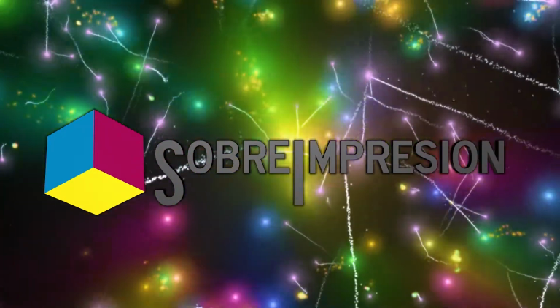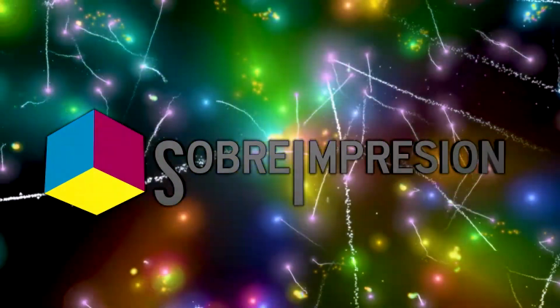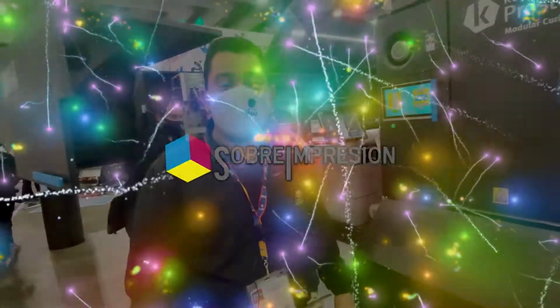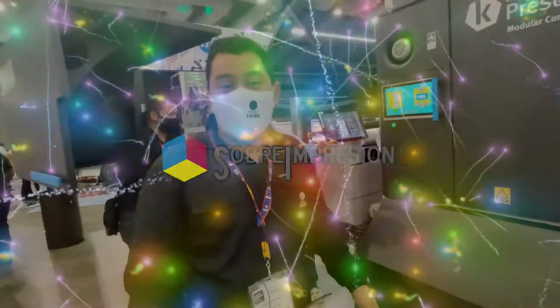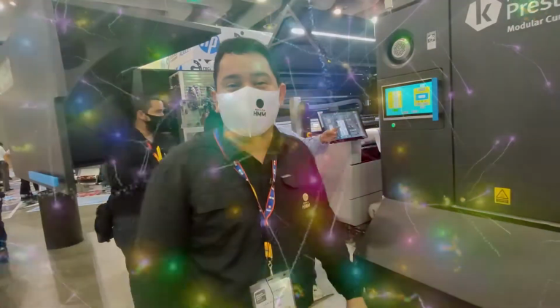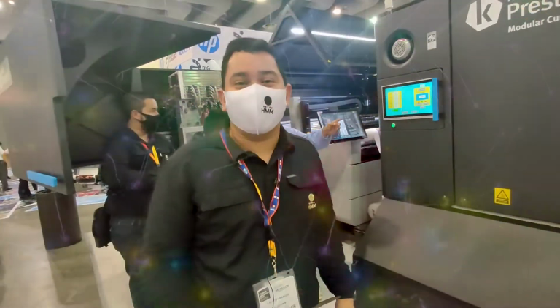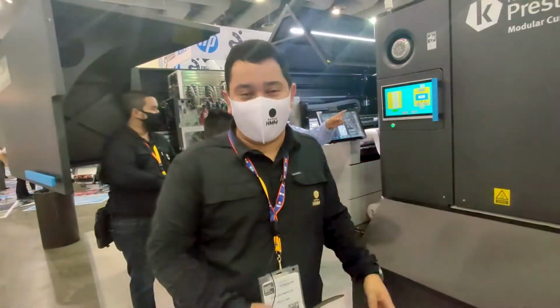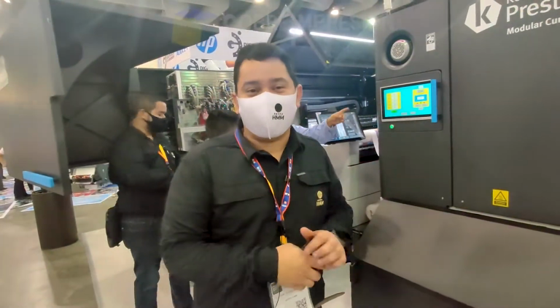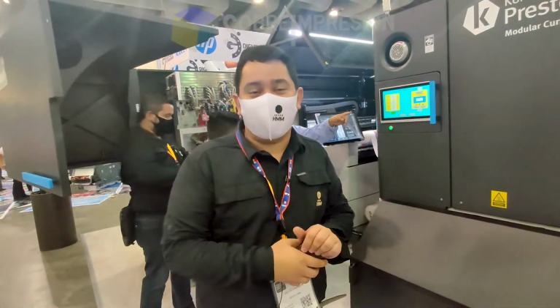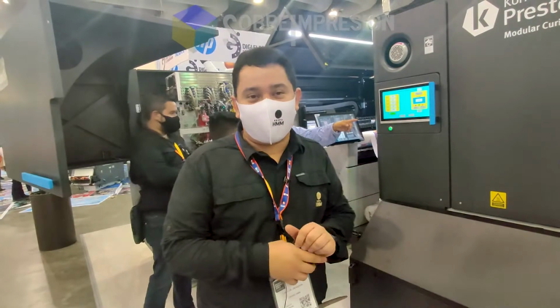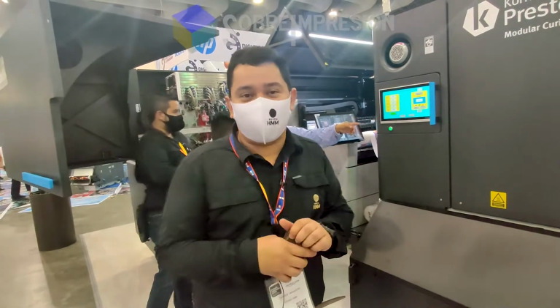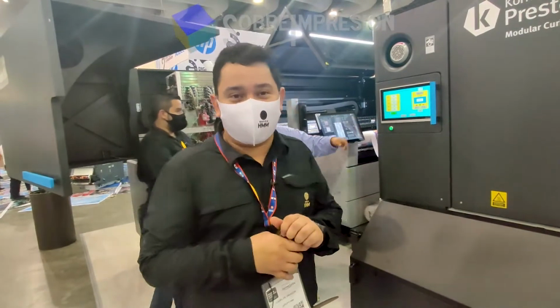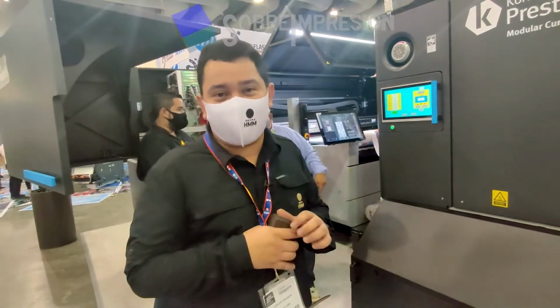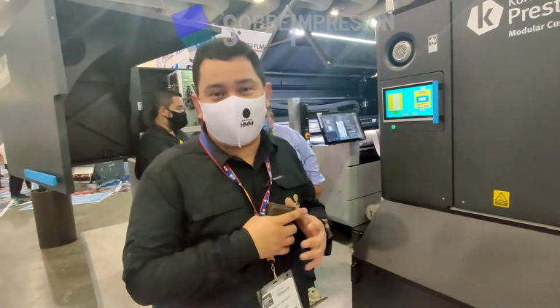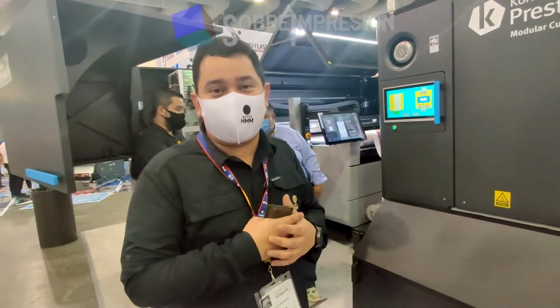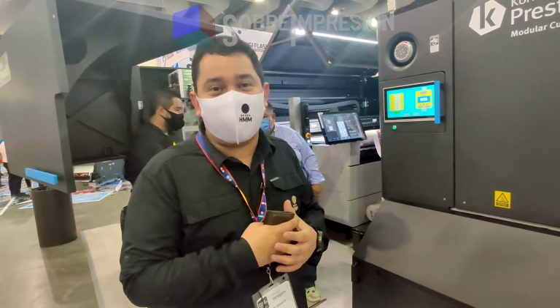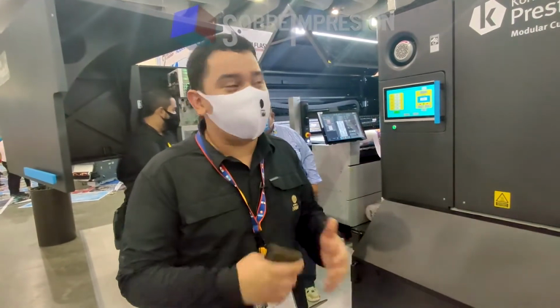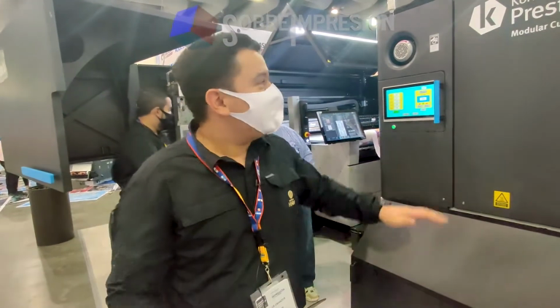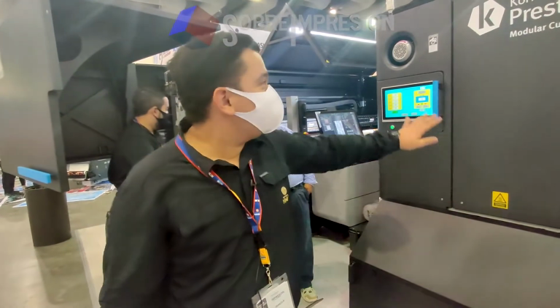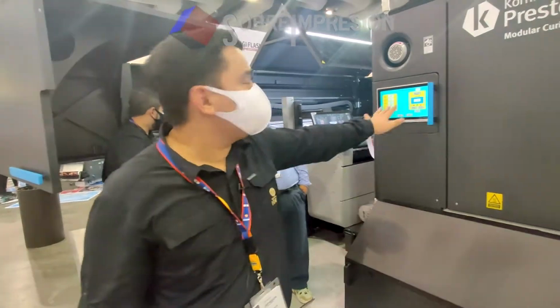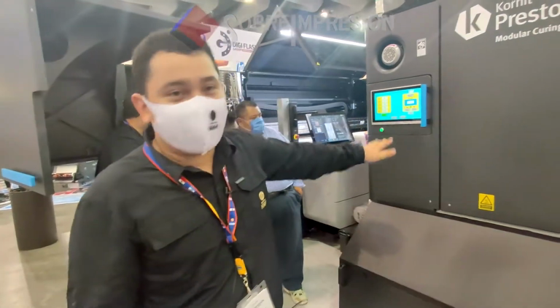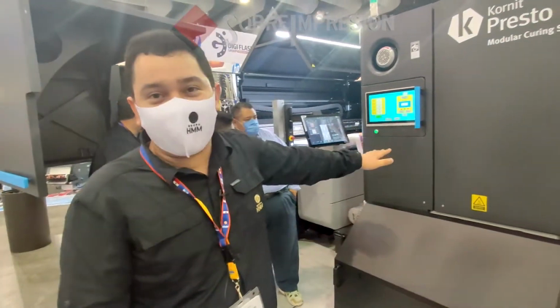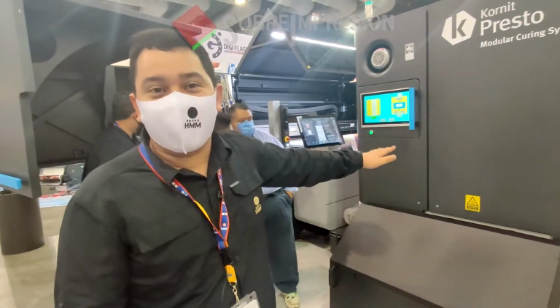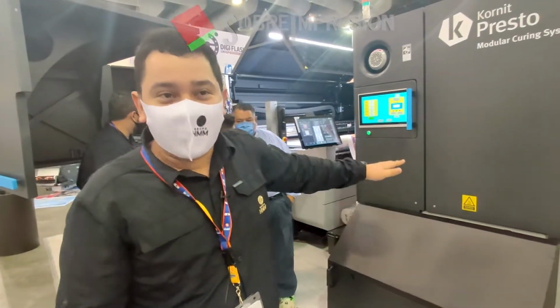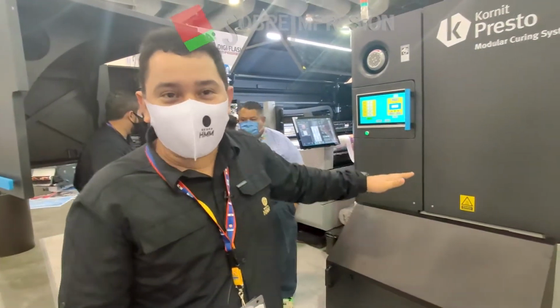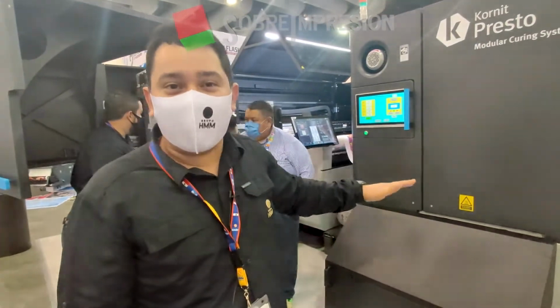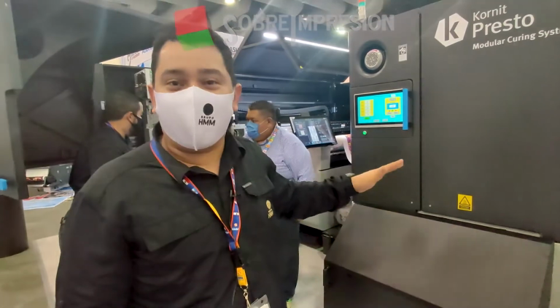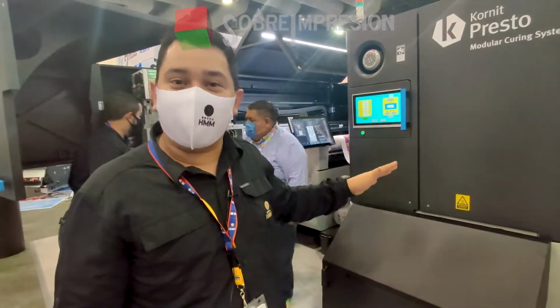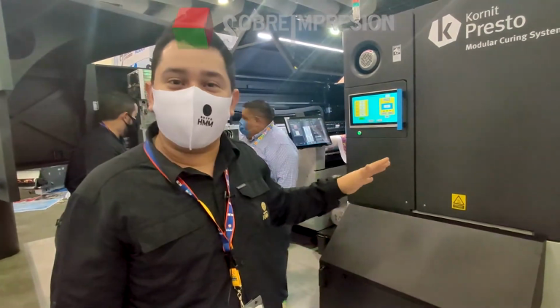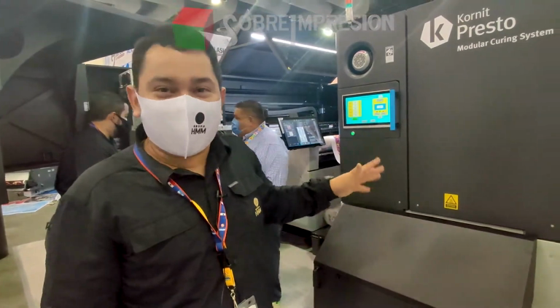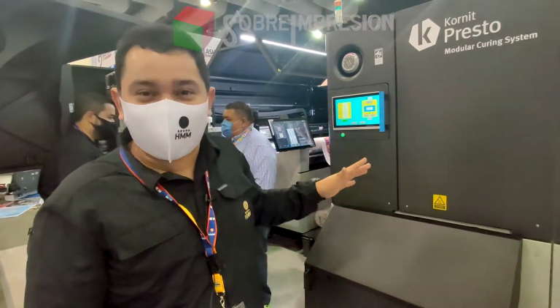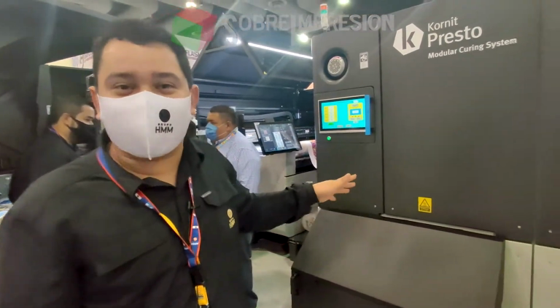Hello, good morning. My name is Carlos Zumanzor from HMM. We are here with the Kornit Presto S.